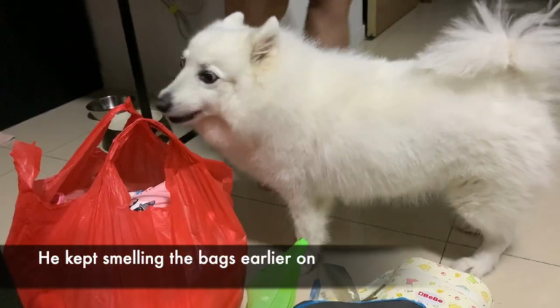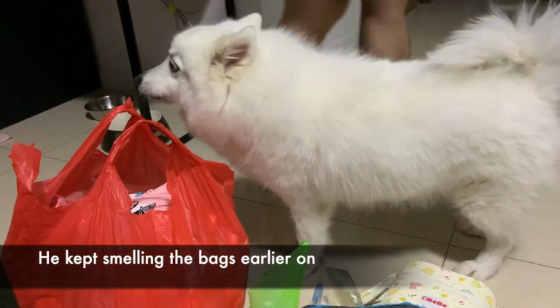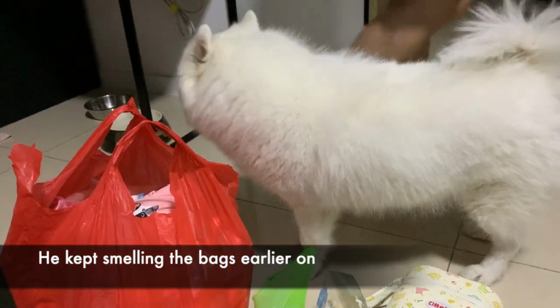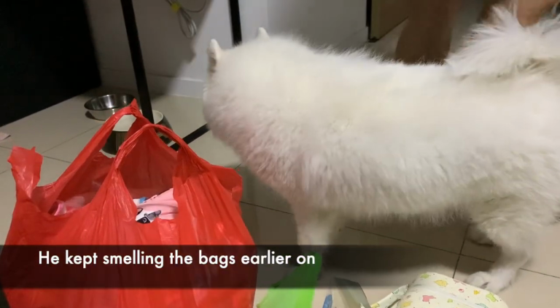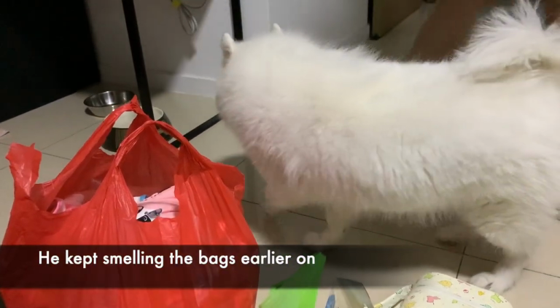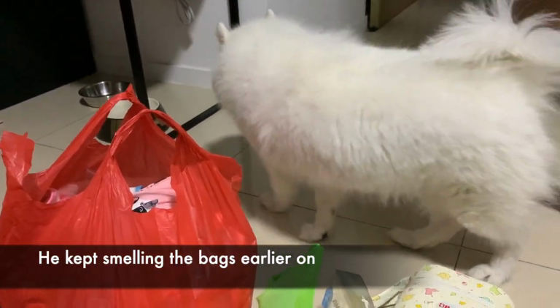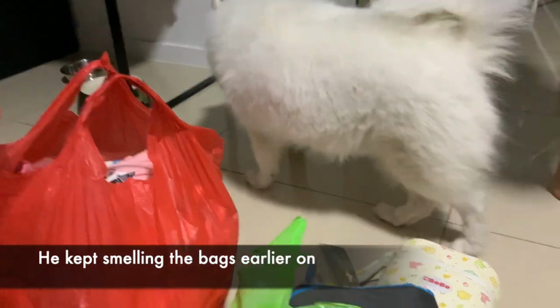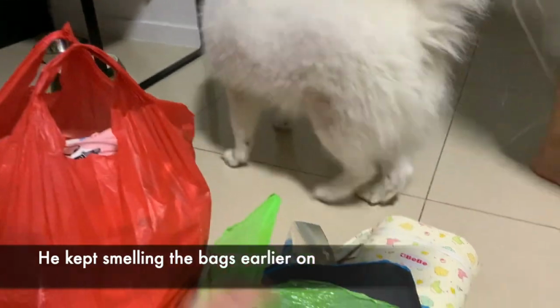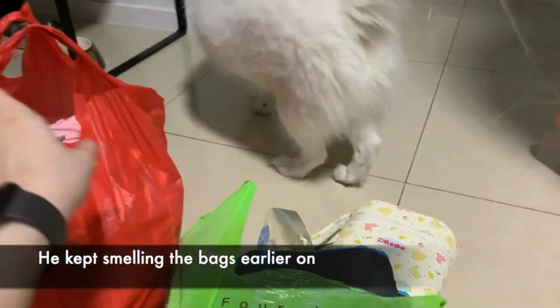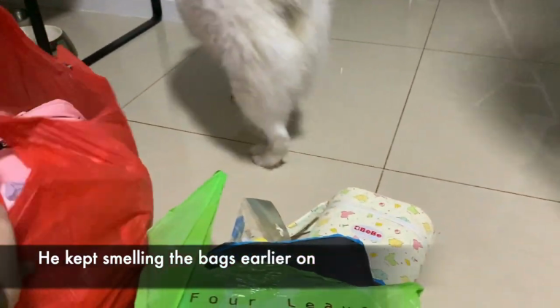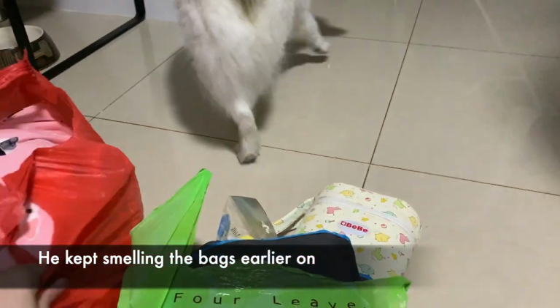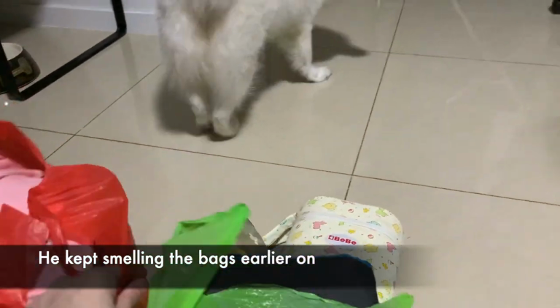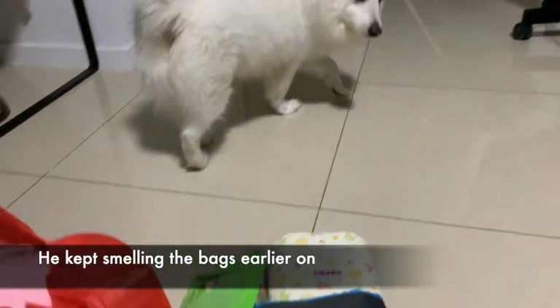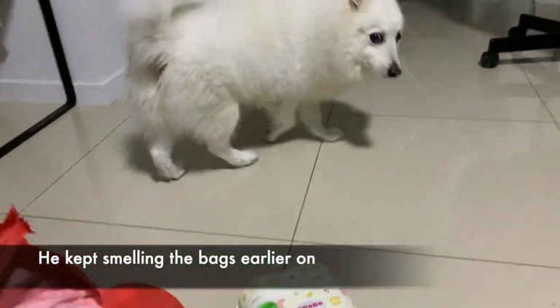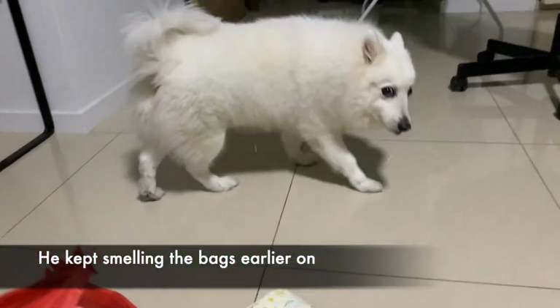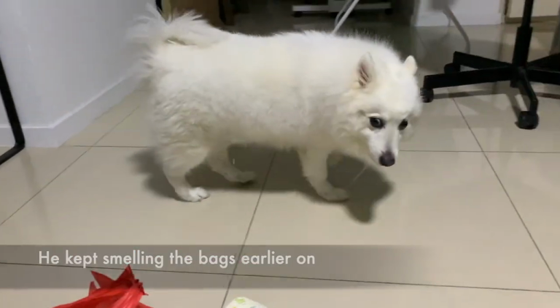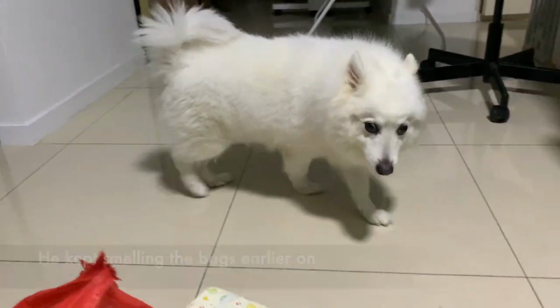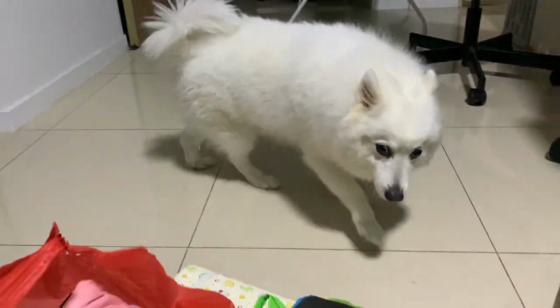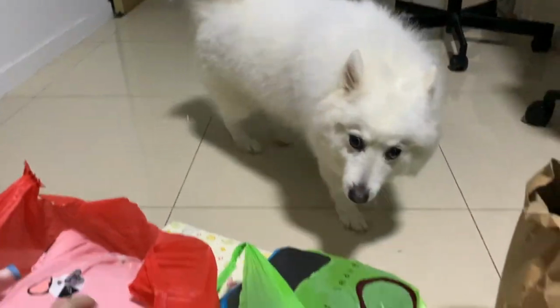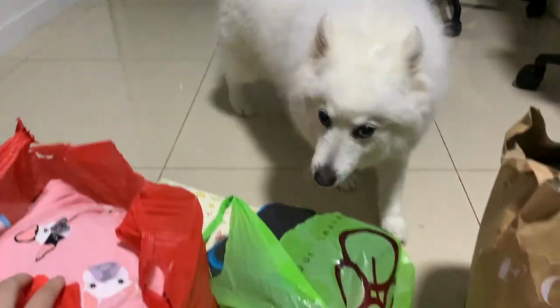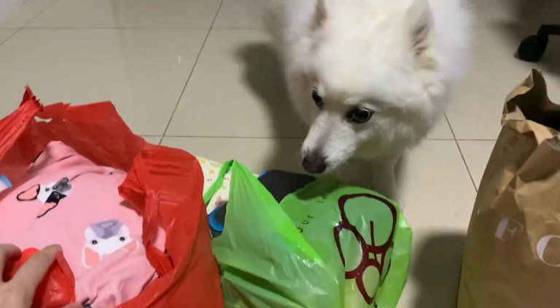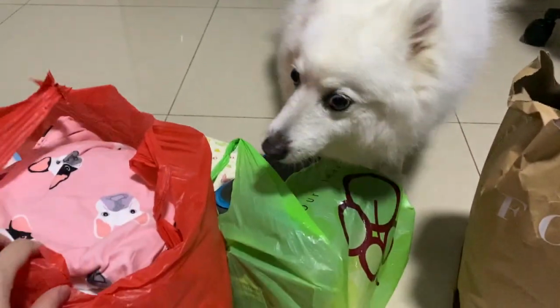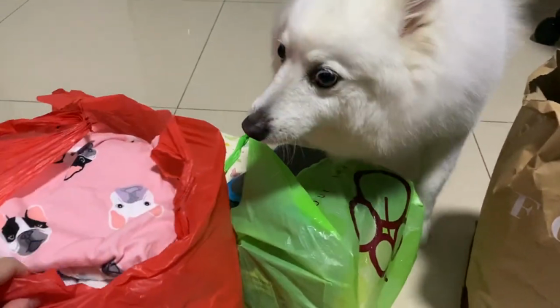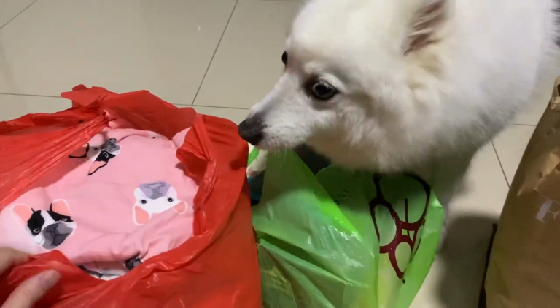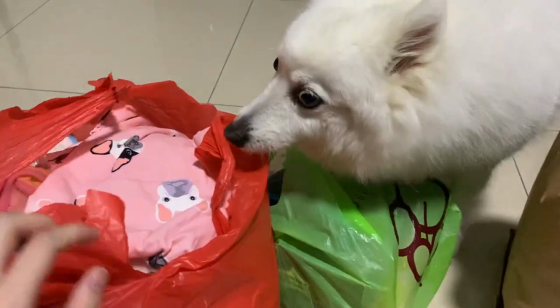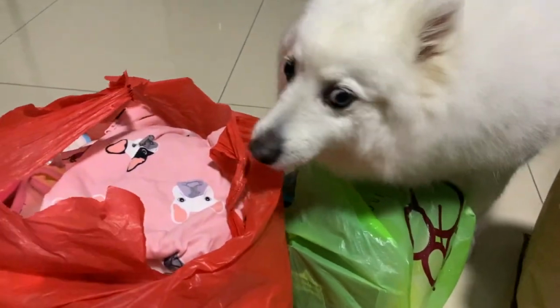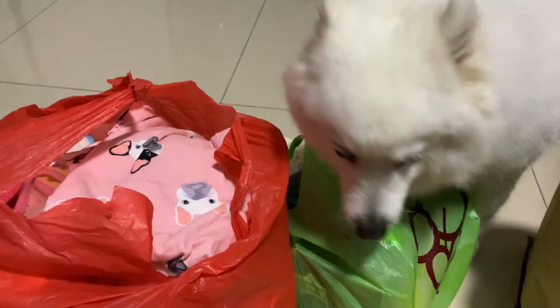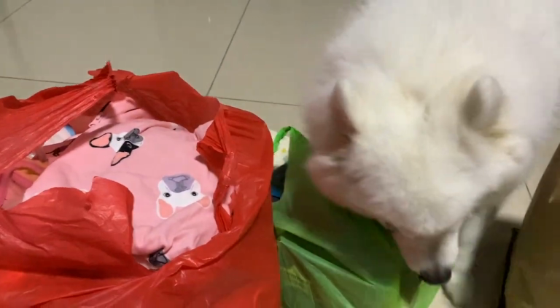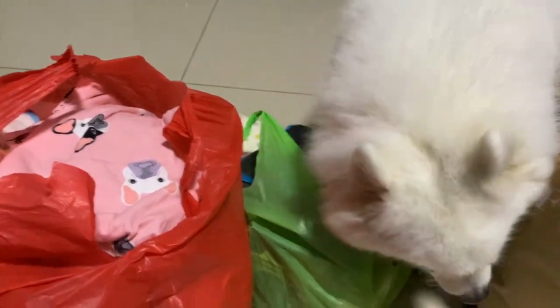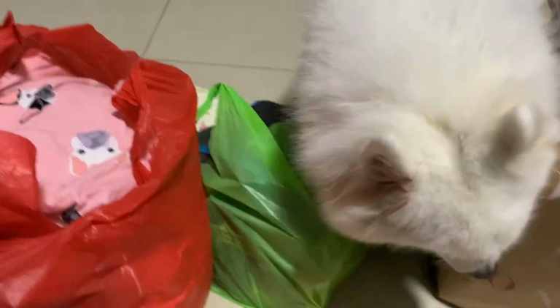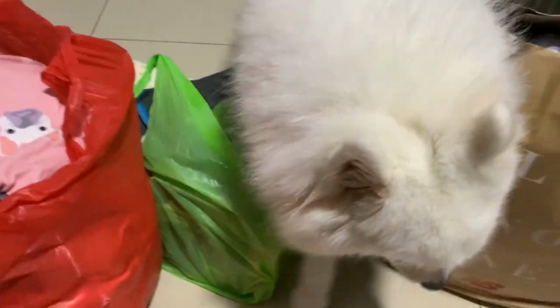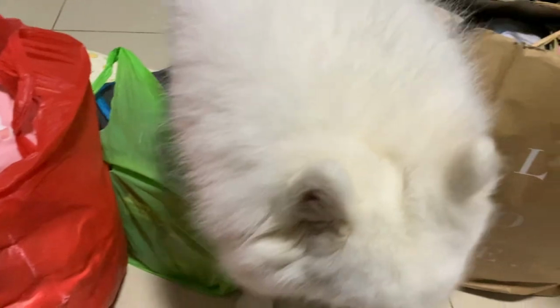You like the baby smell, Kiki? These are for your baby brother! Hehe, so cute!